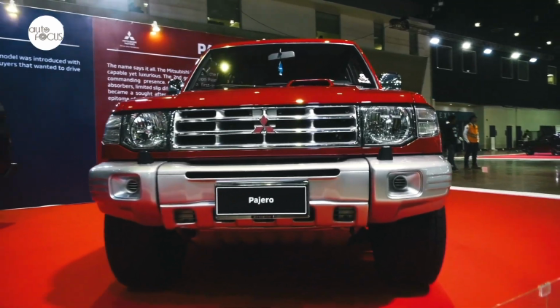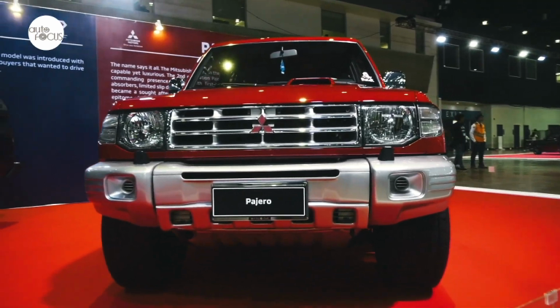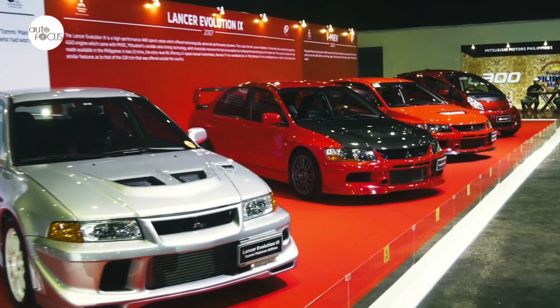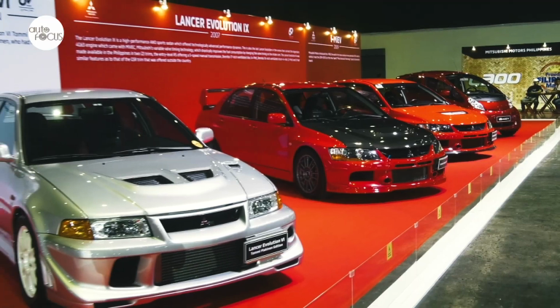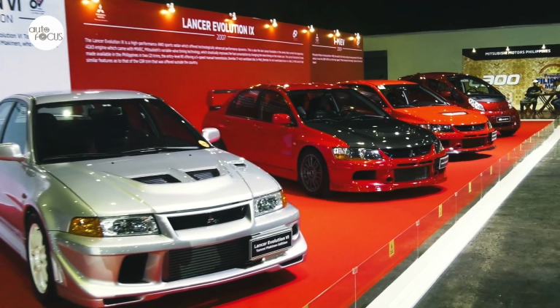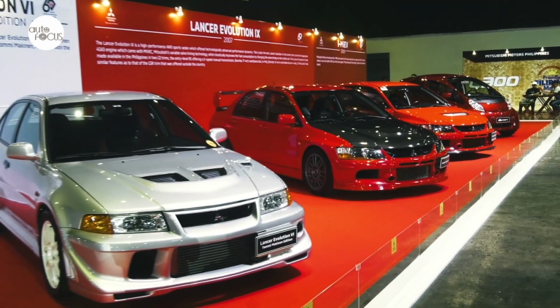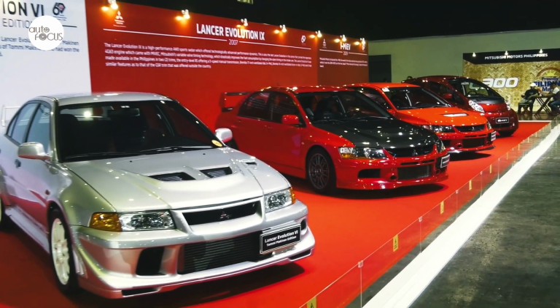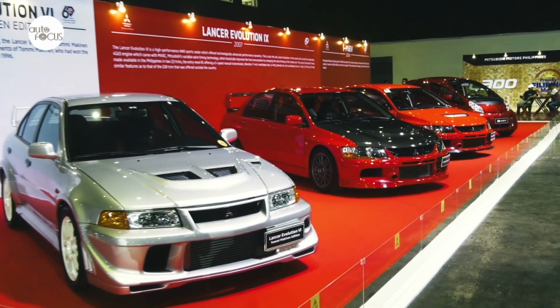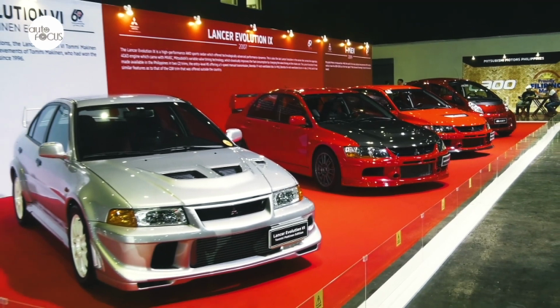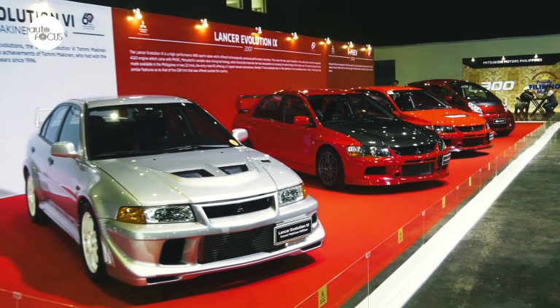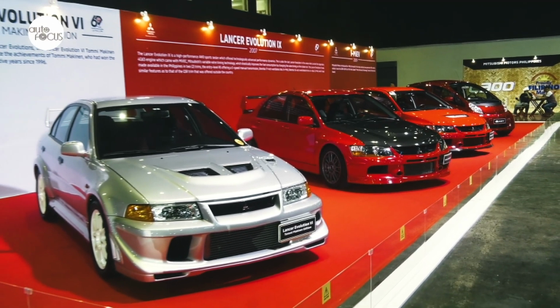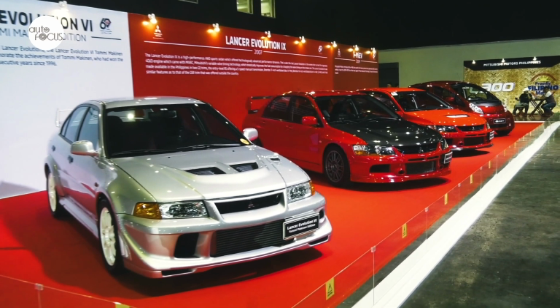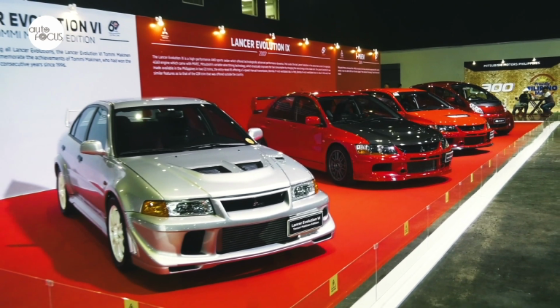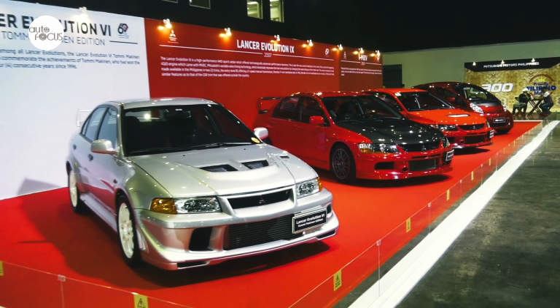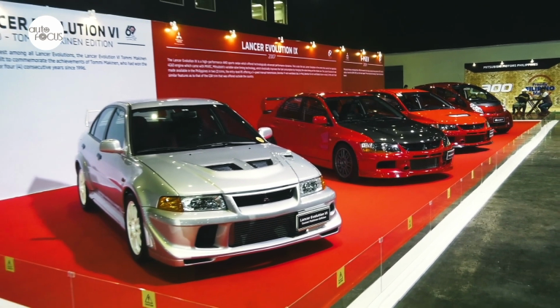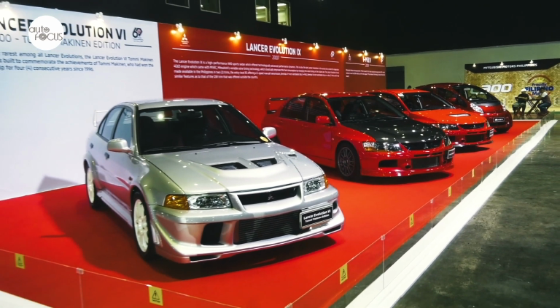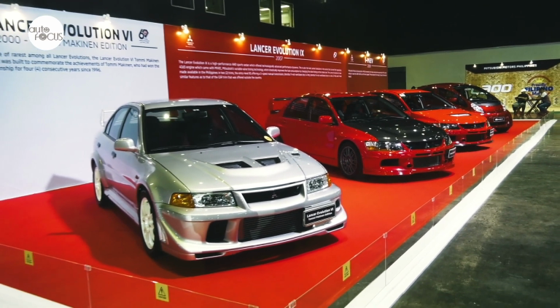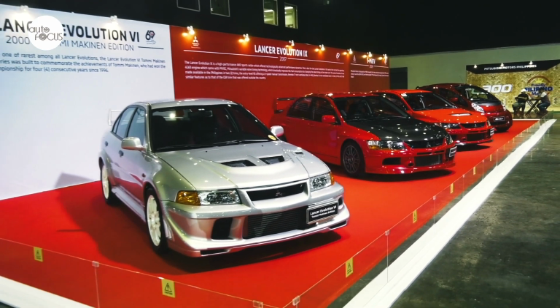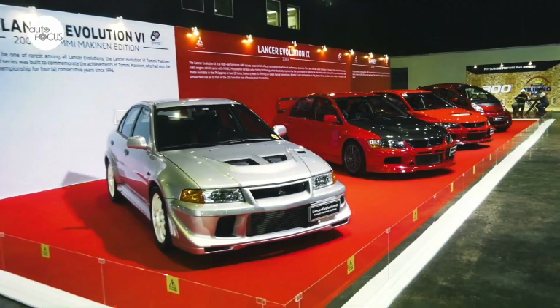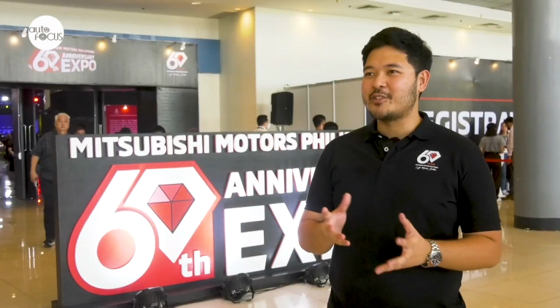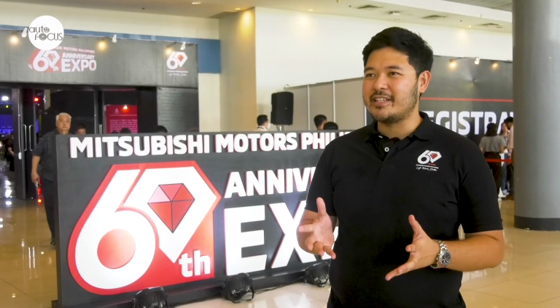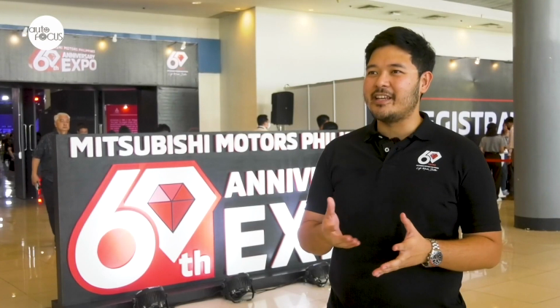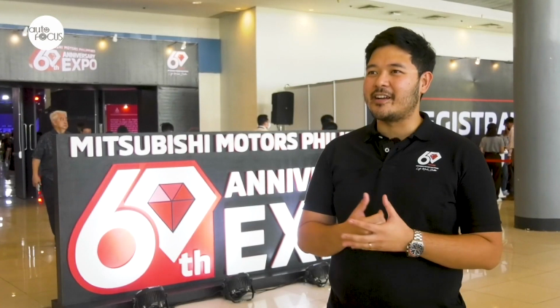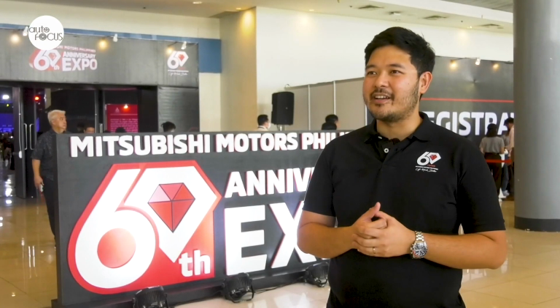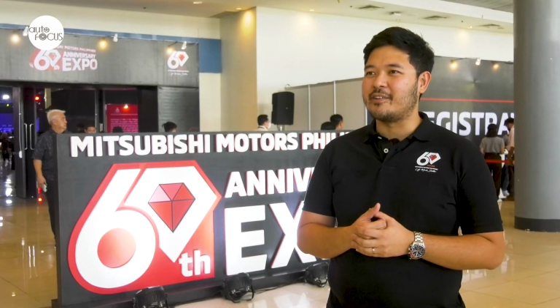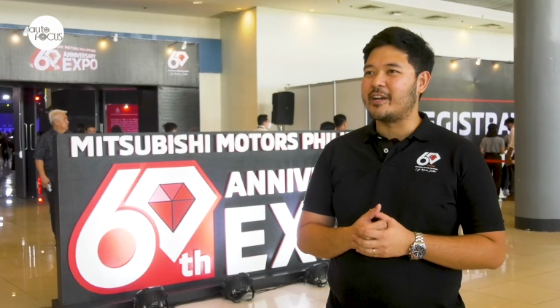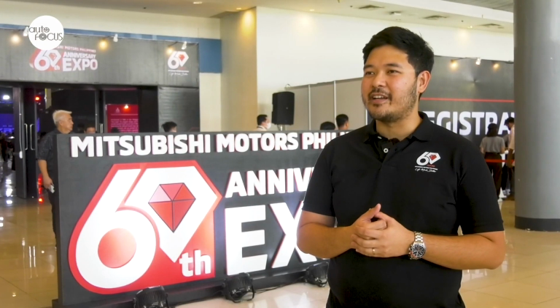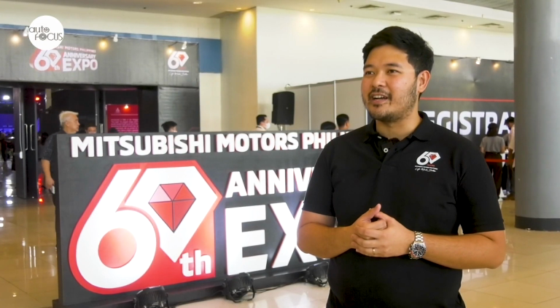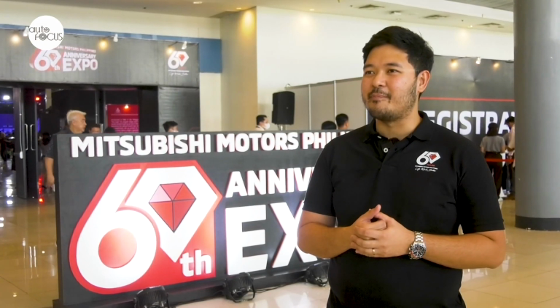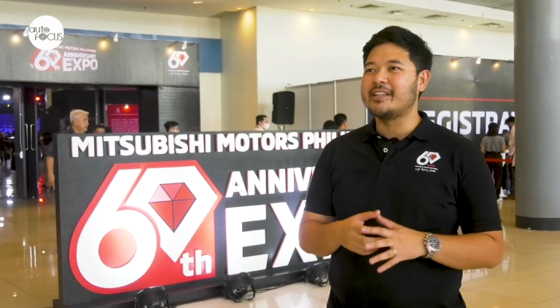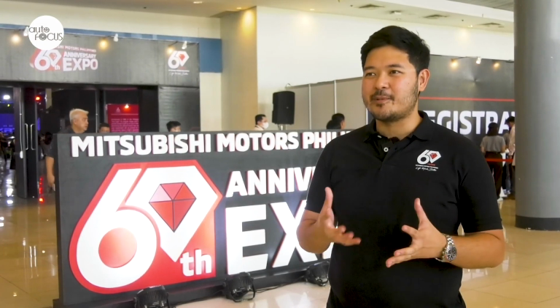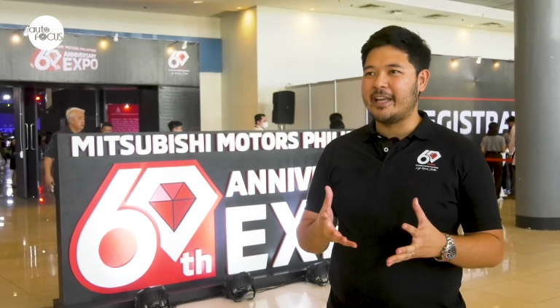So many Lancer Evolutions, rare cars — a lot to see here in our very big display.